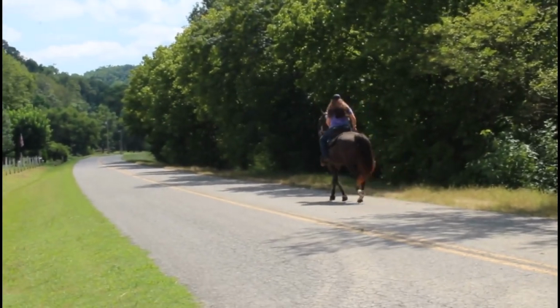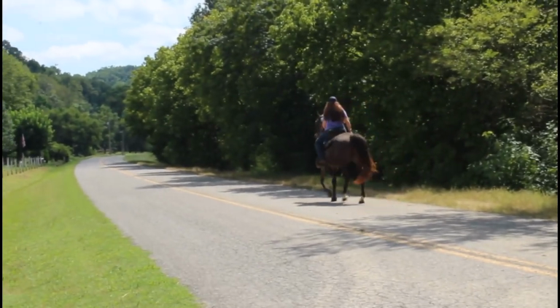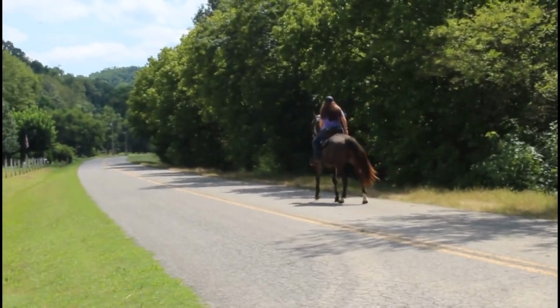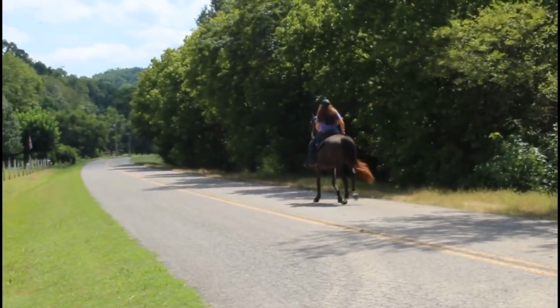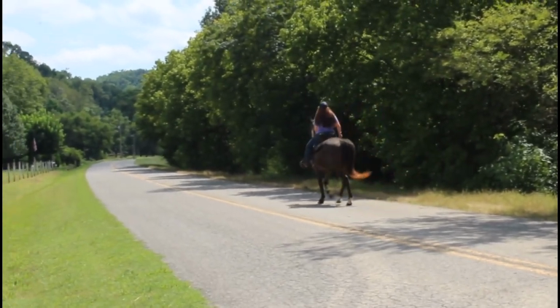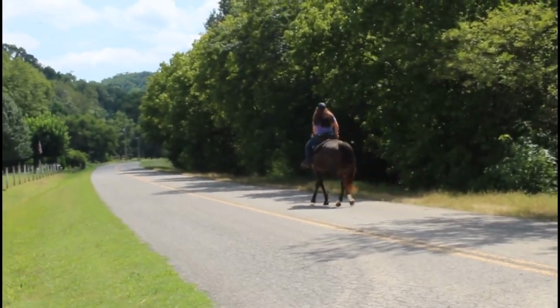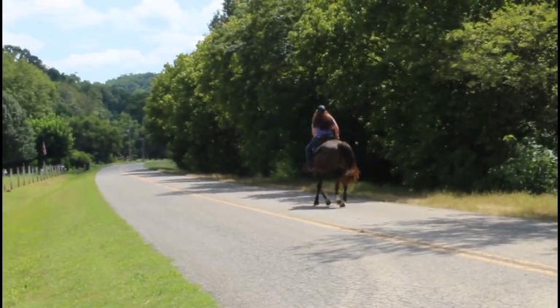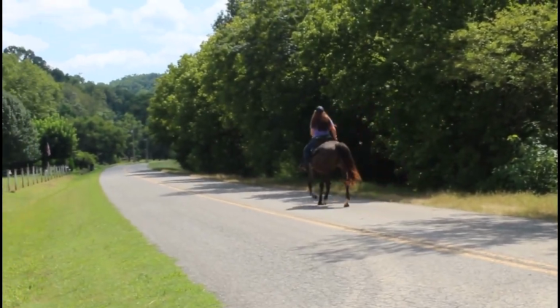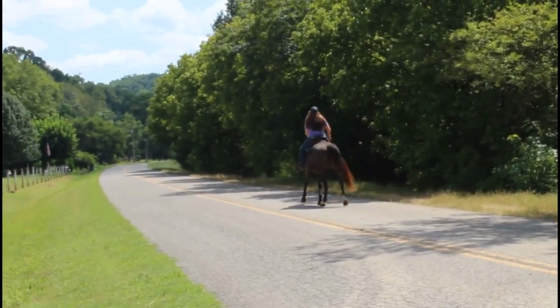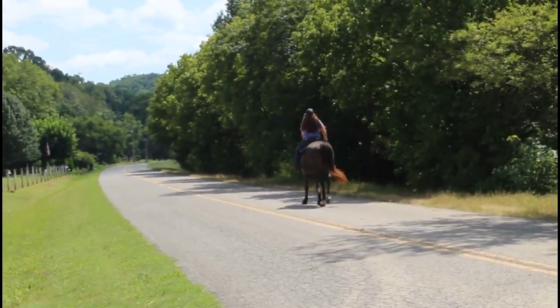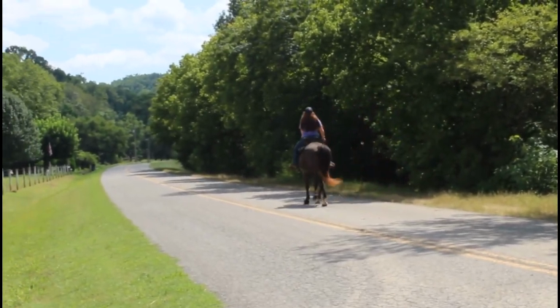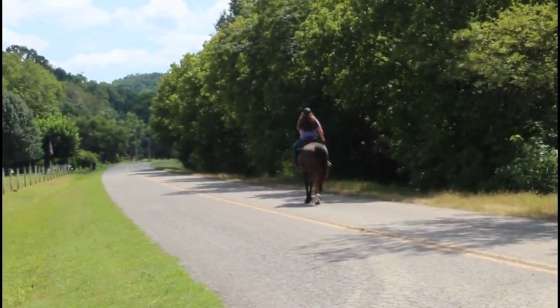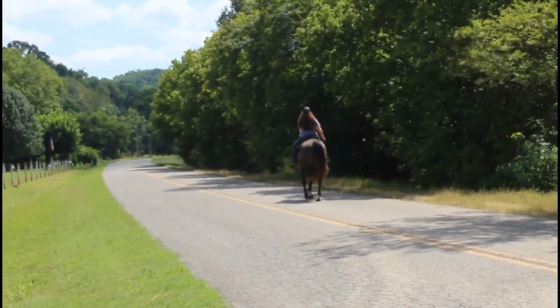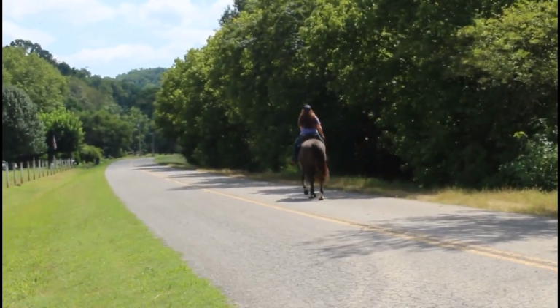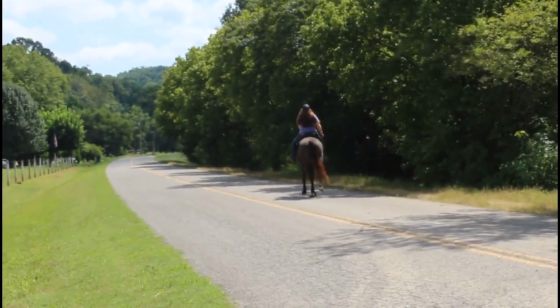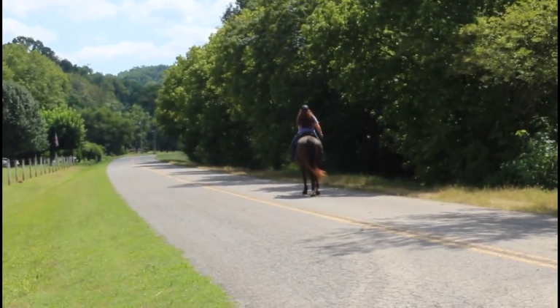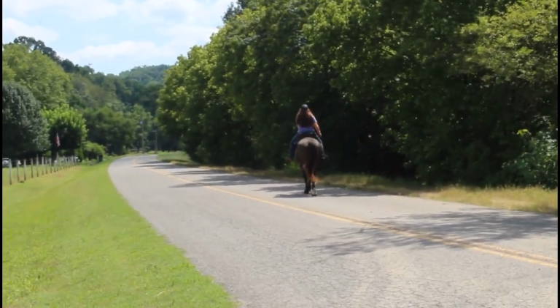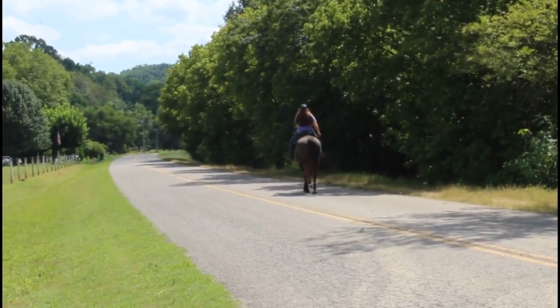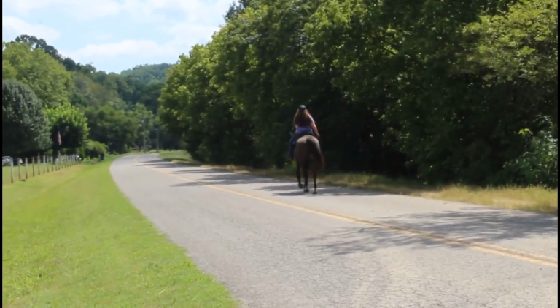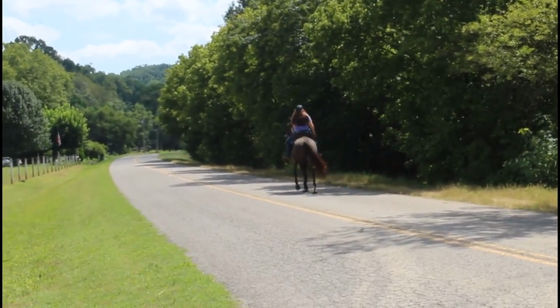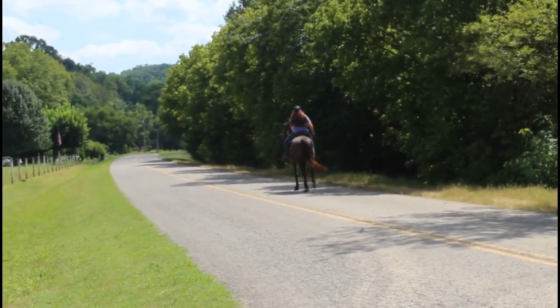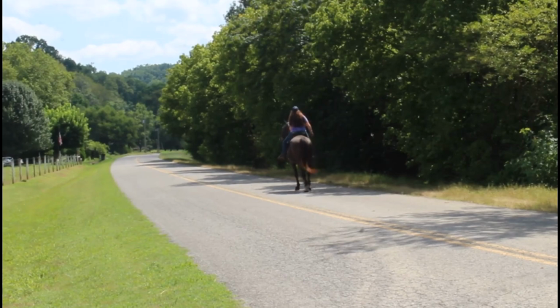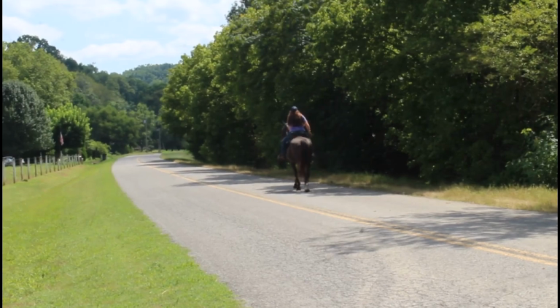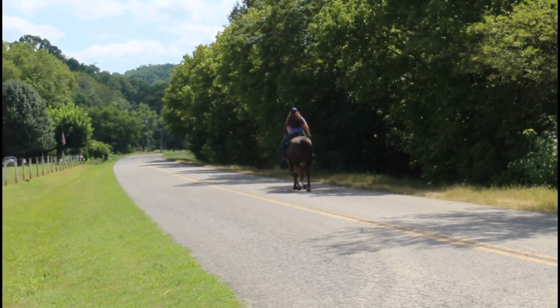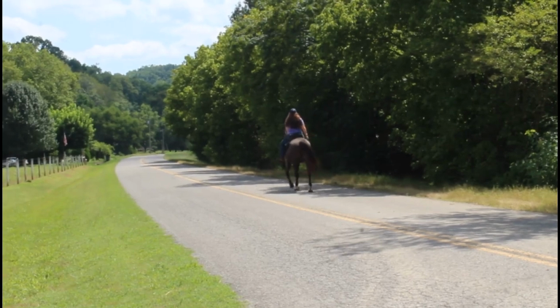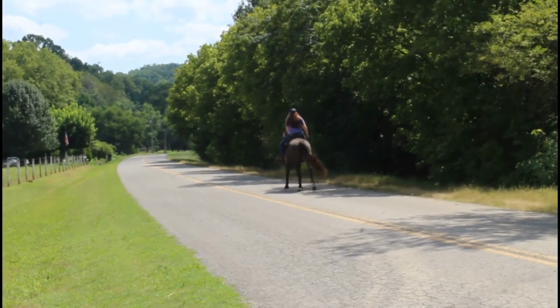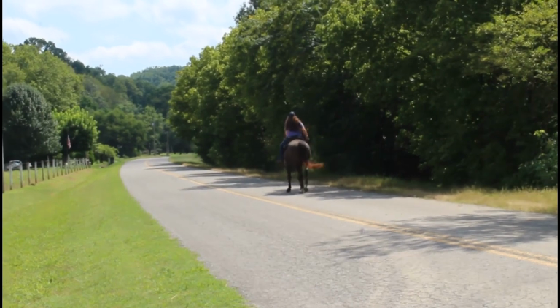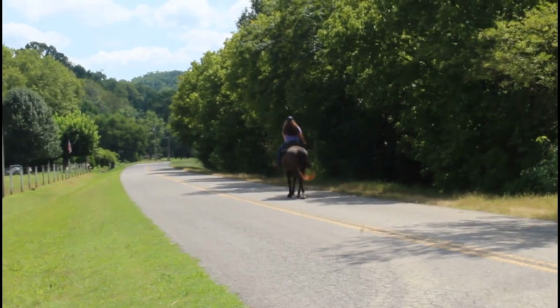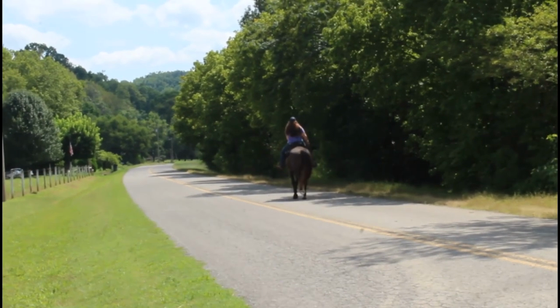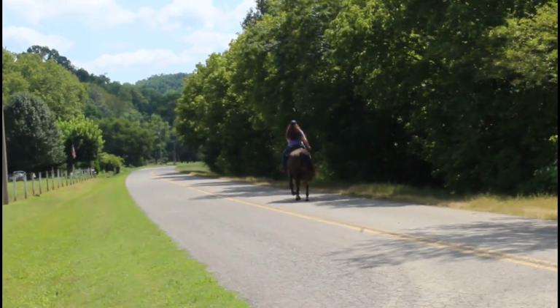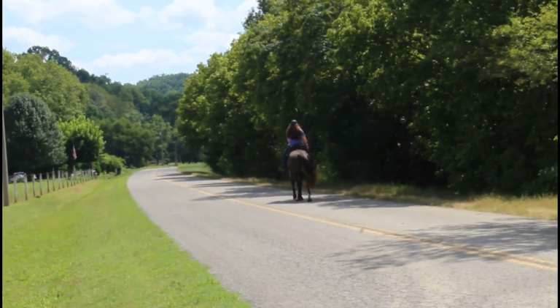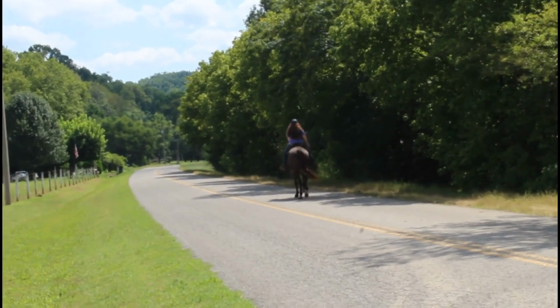She's riding him one handed, neck reigning, as she rides down the road.